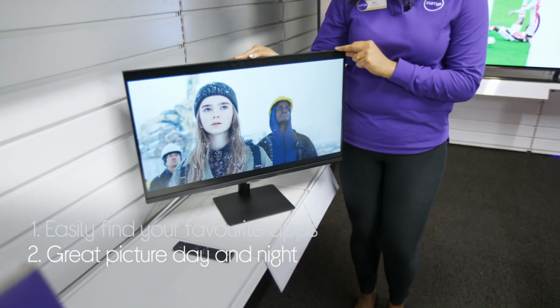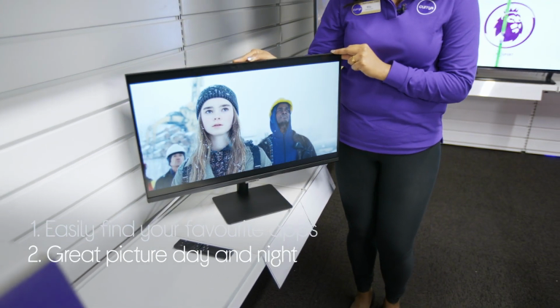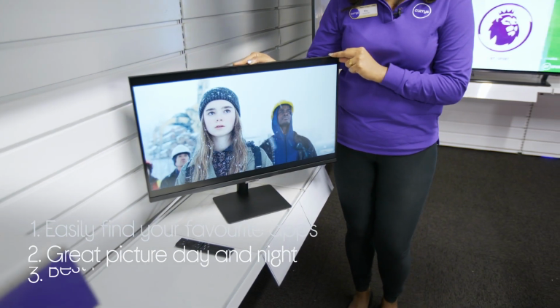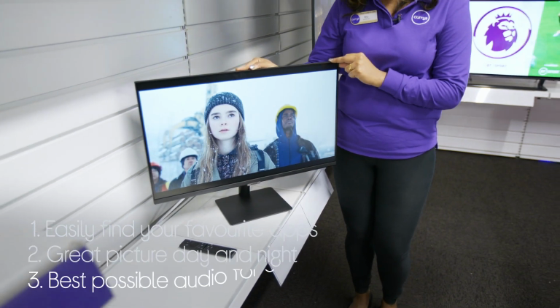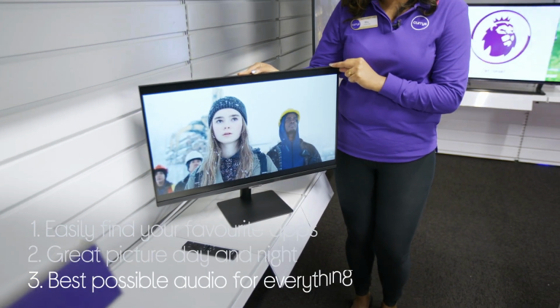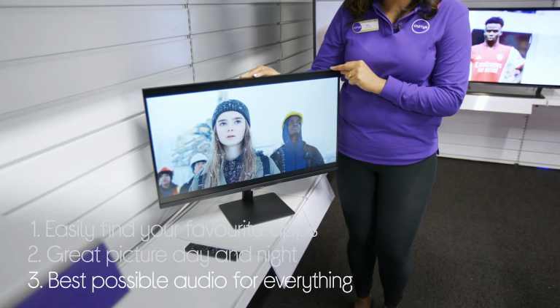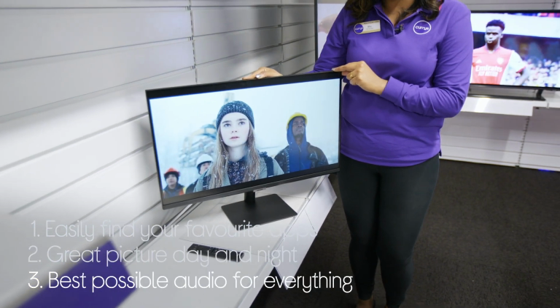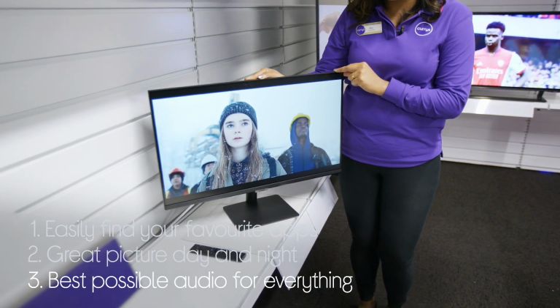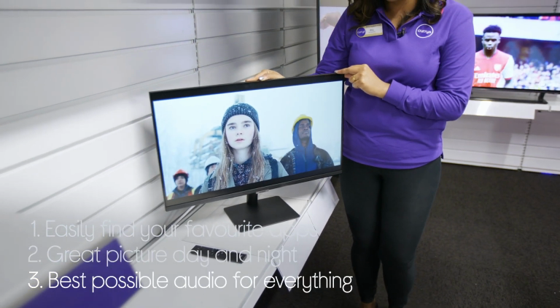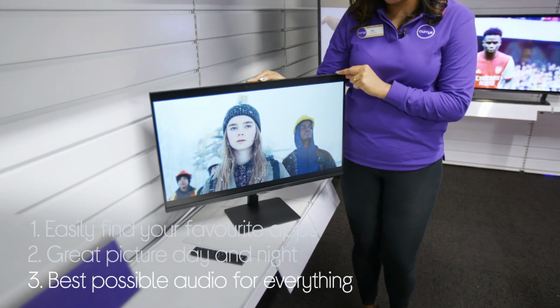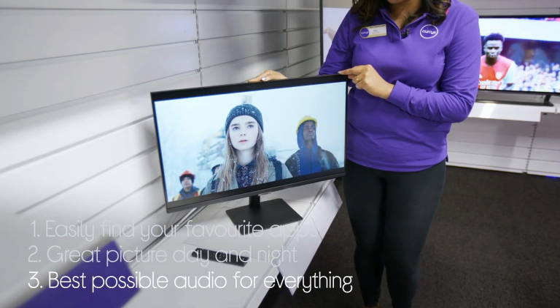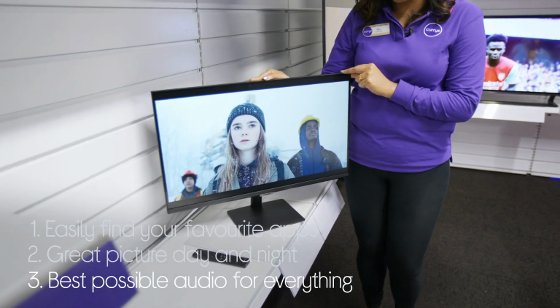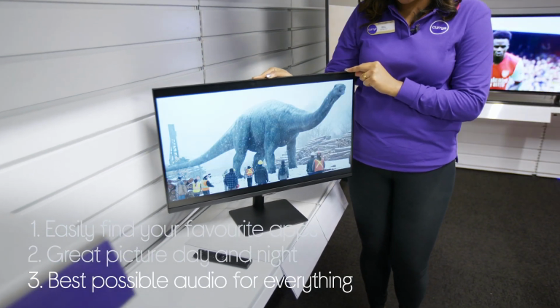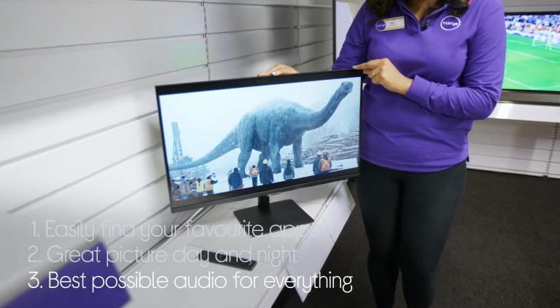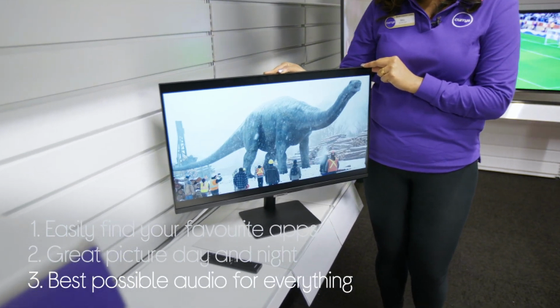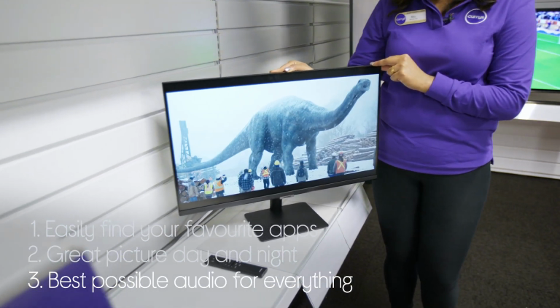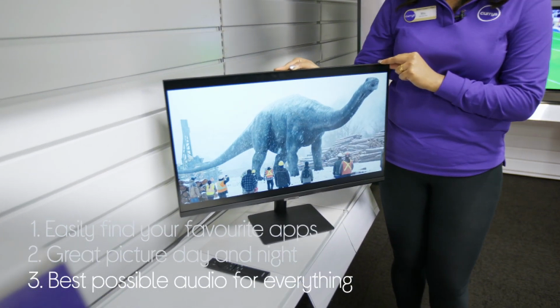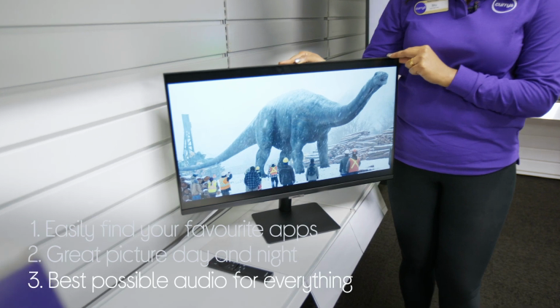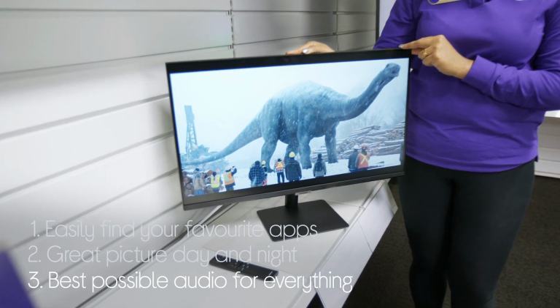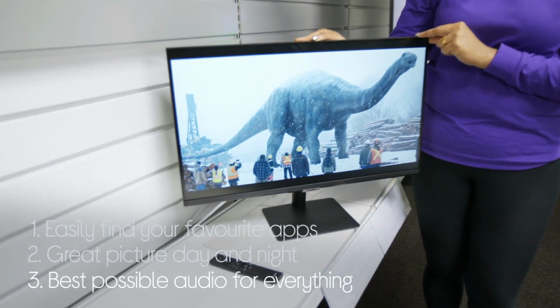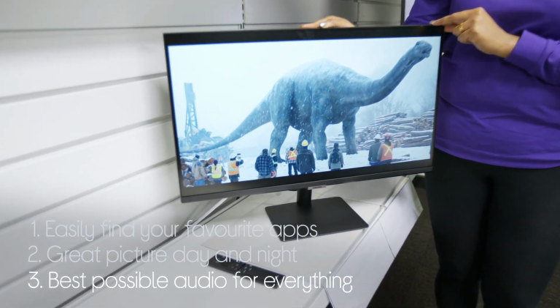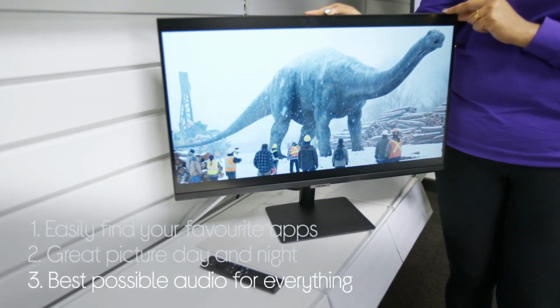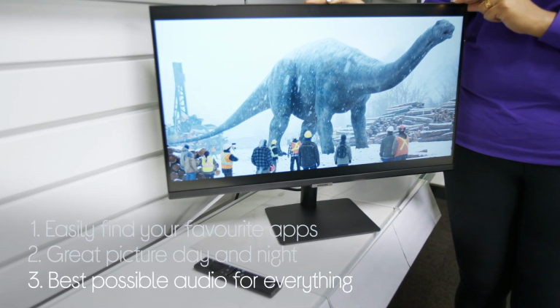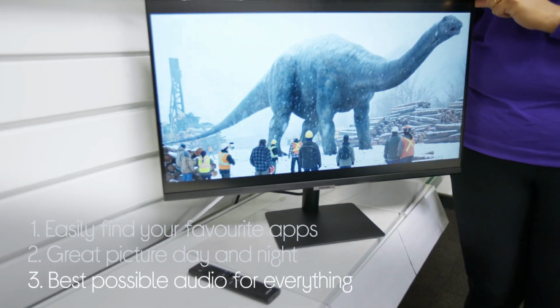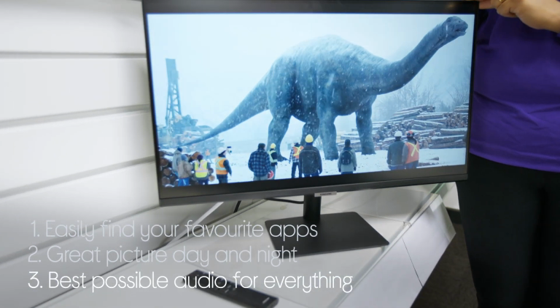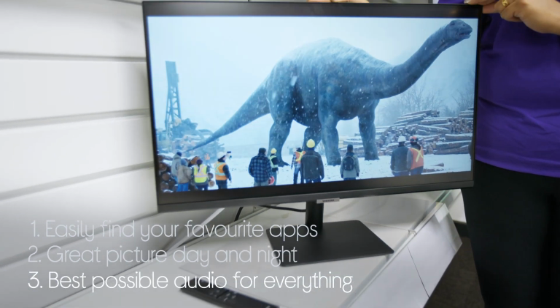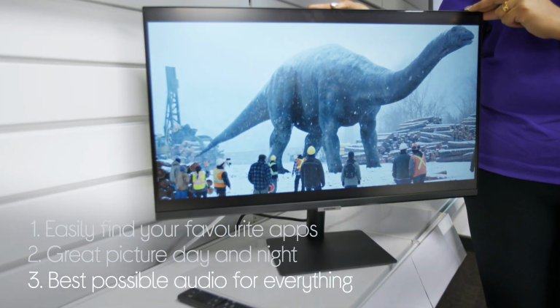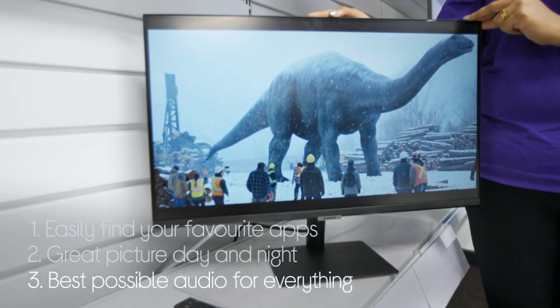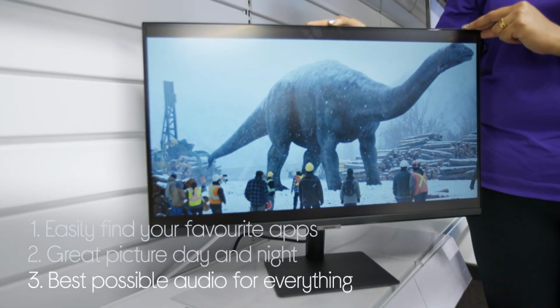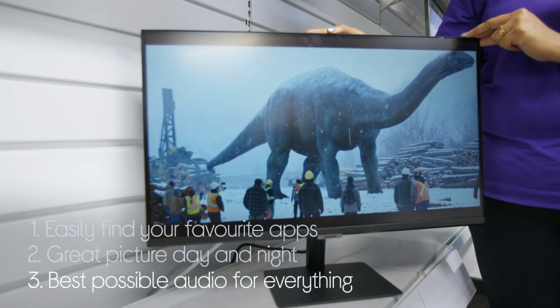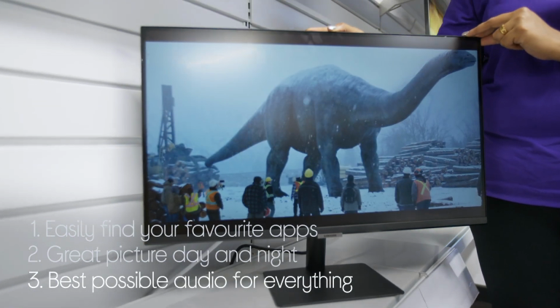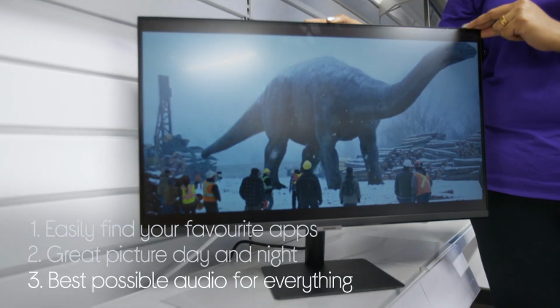You also get the best possible audio as it adjusts the settings based on what you're watching.